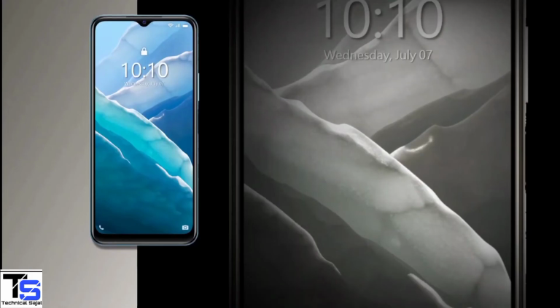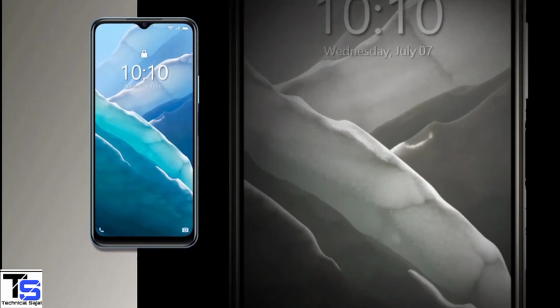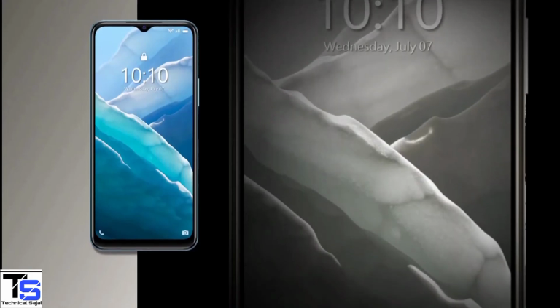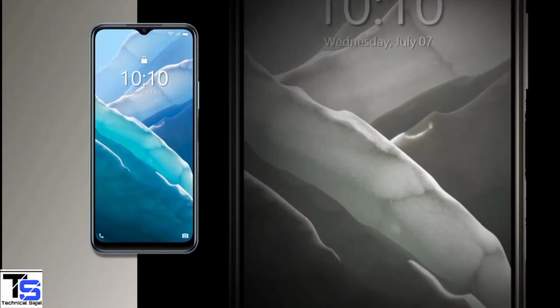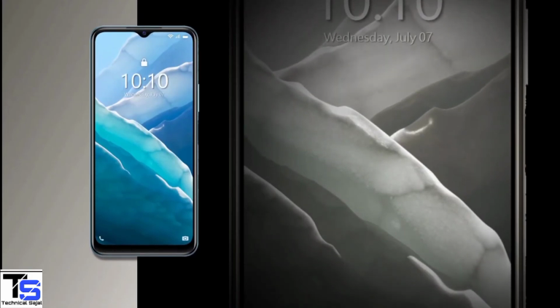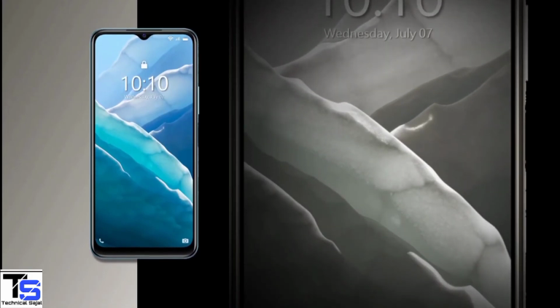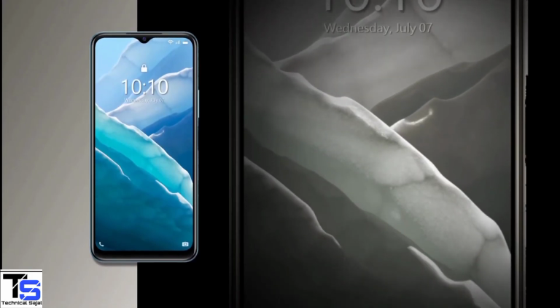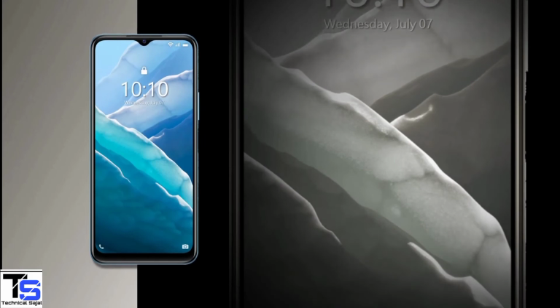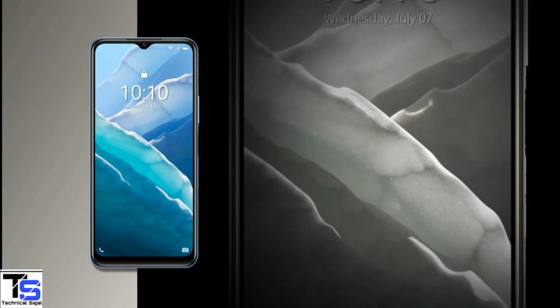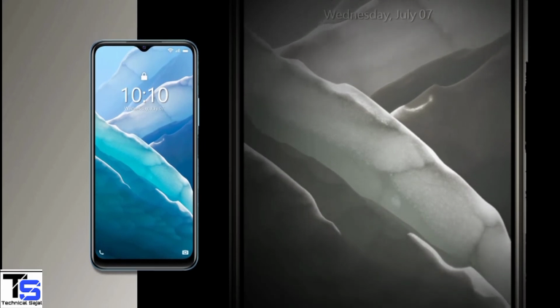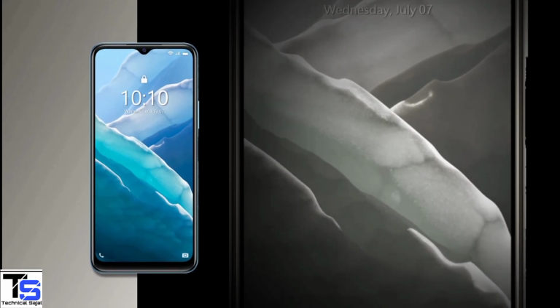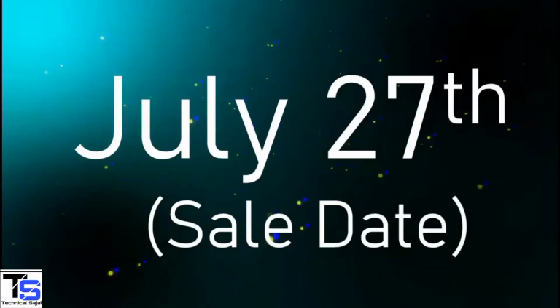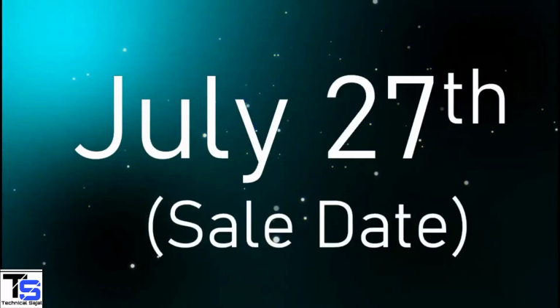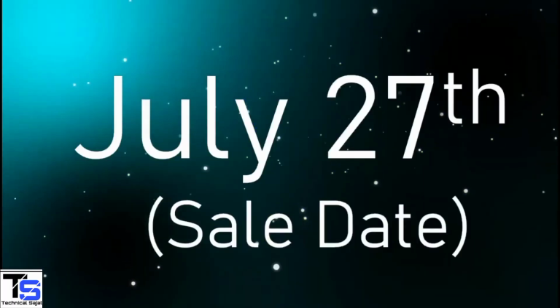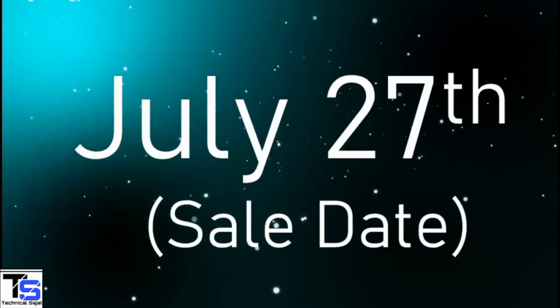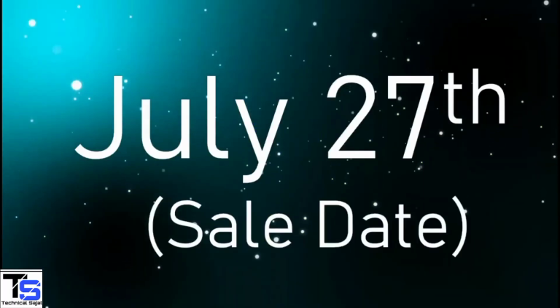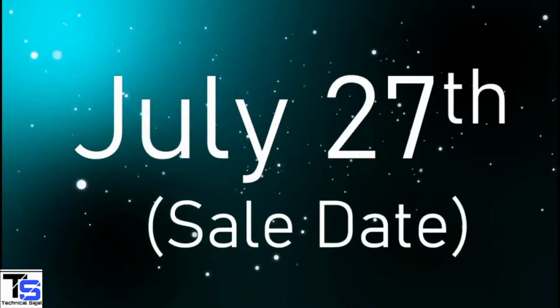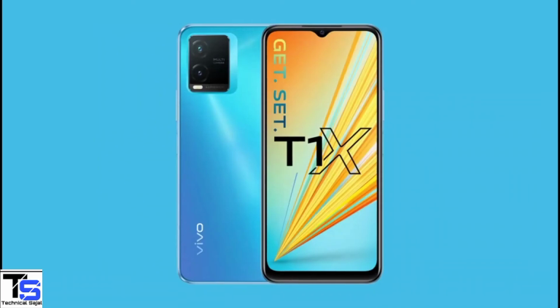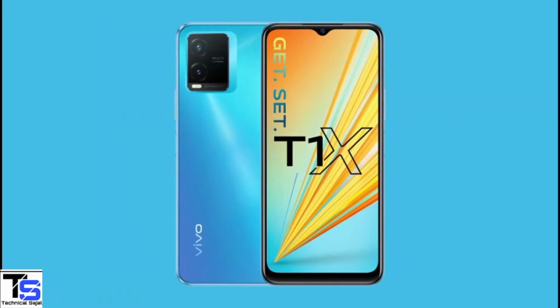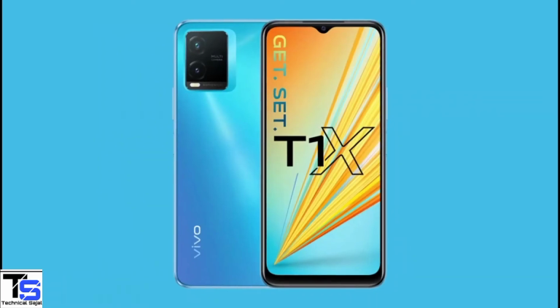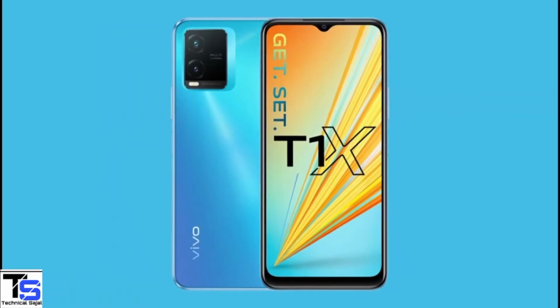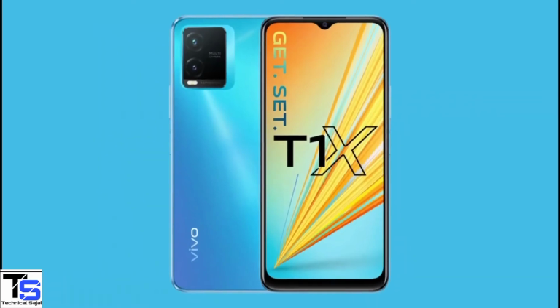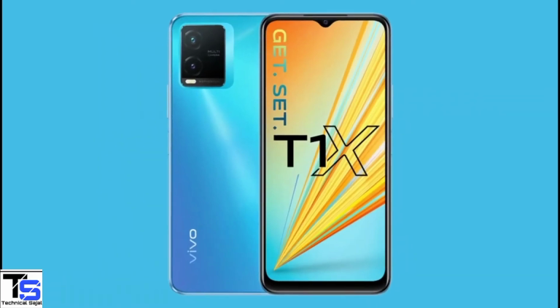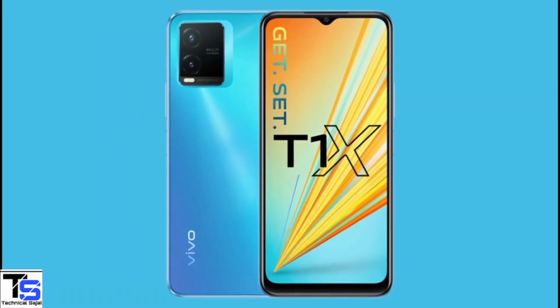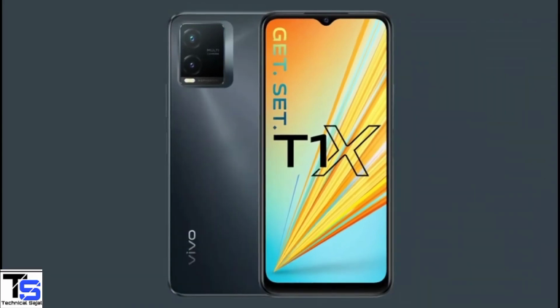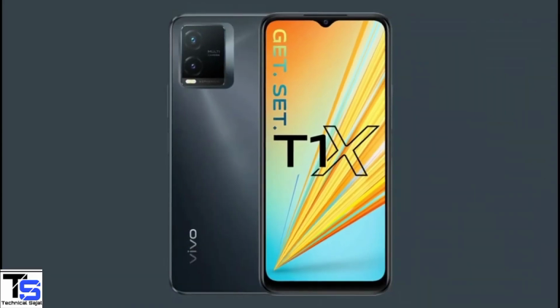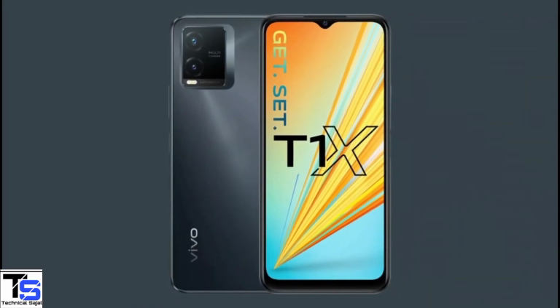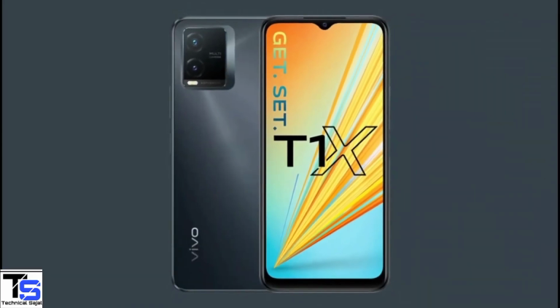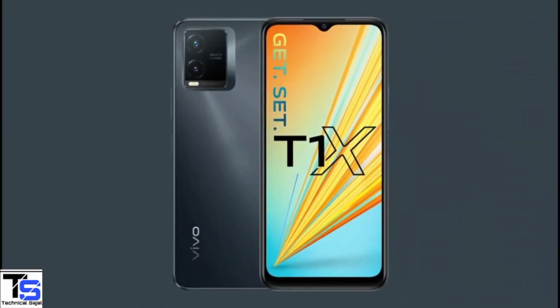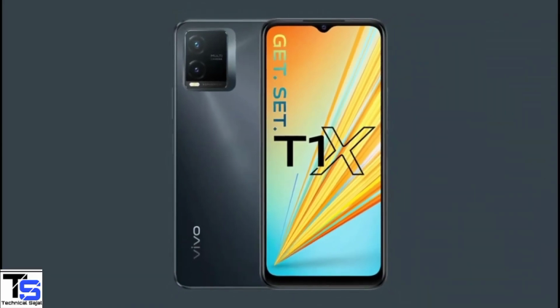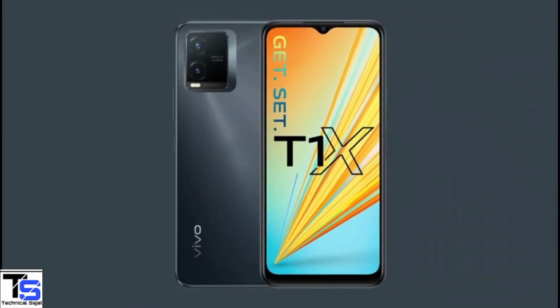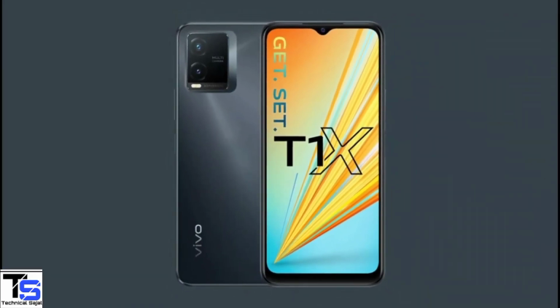The smartphone is set to go on sale in the country starting from July 27th, in Space Blue and Gravity Black color options.